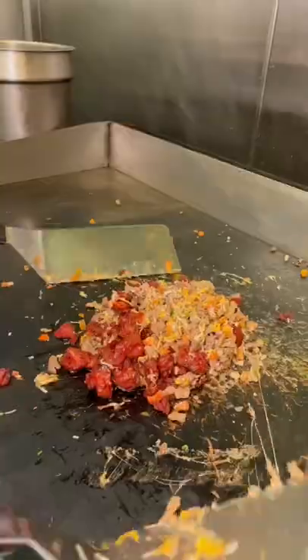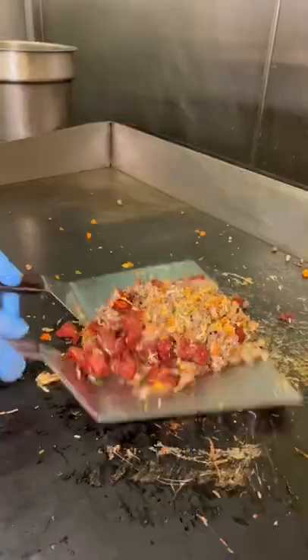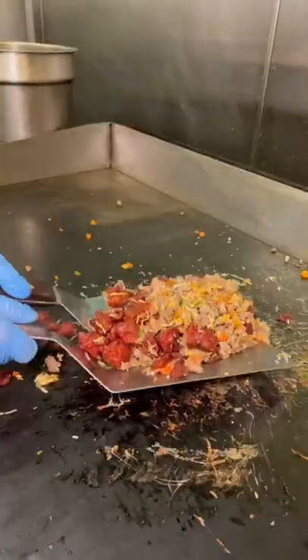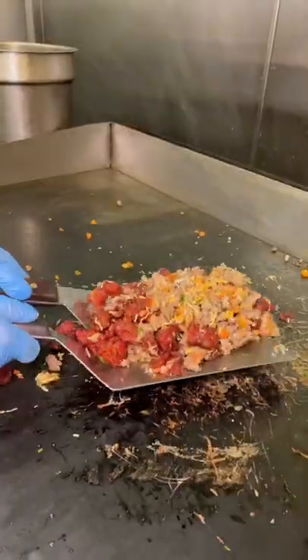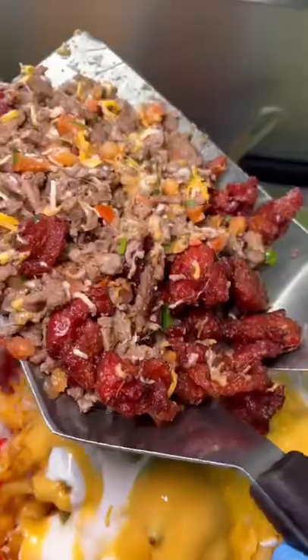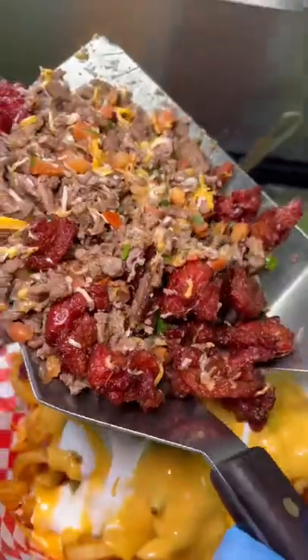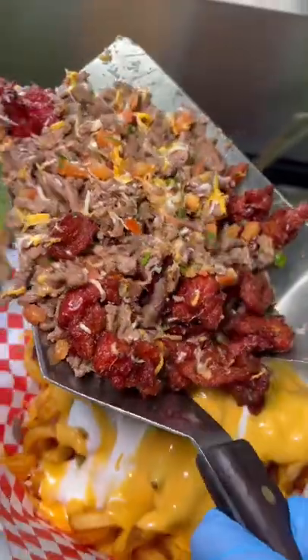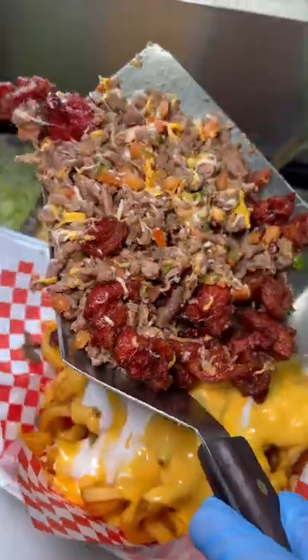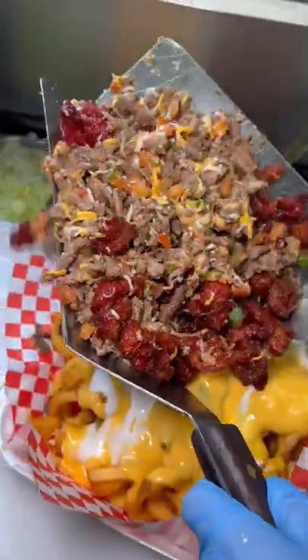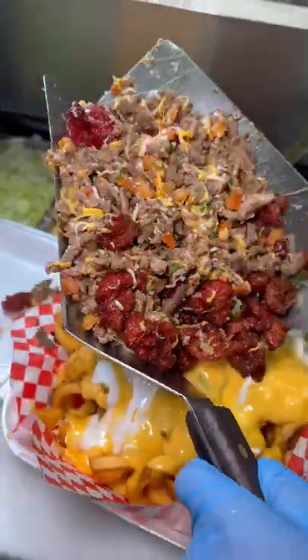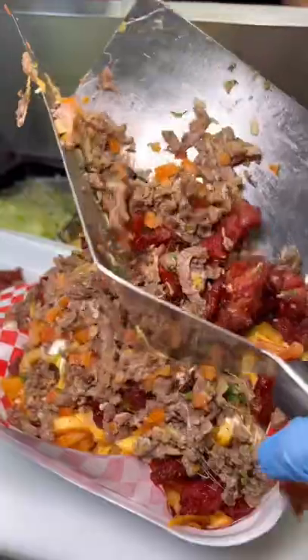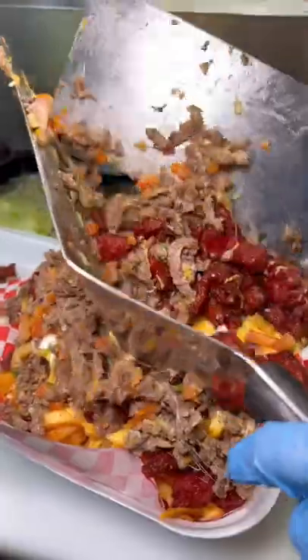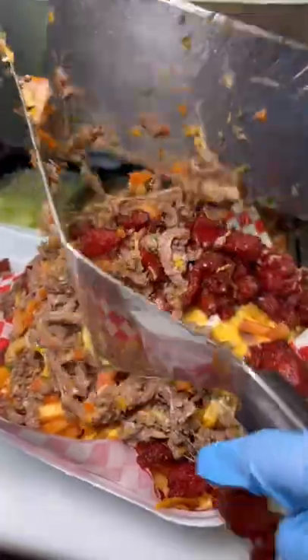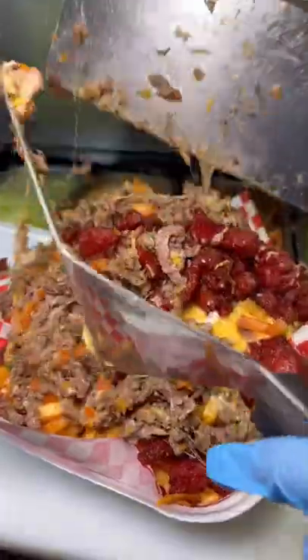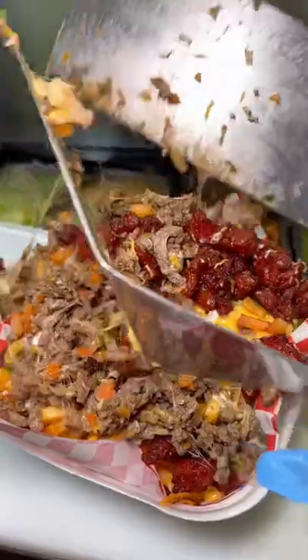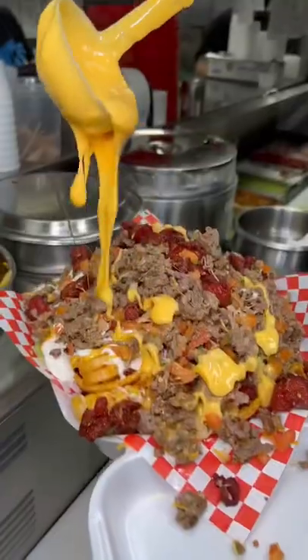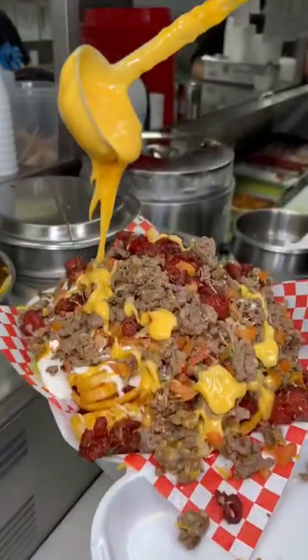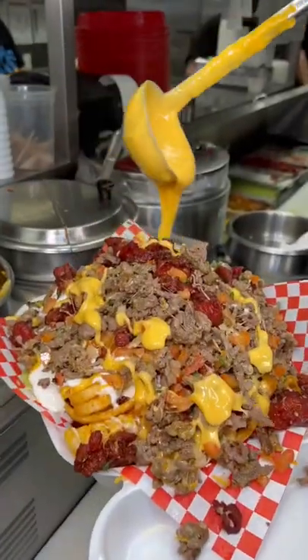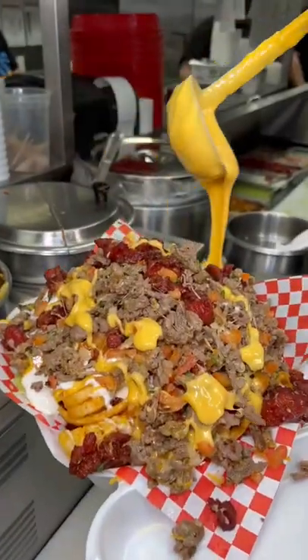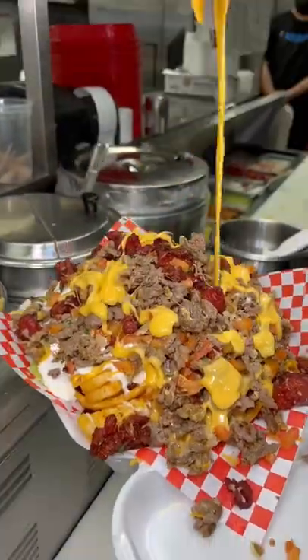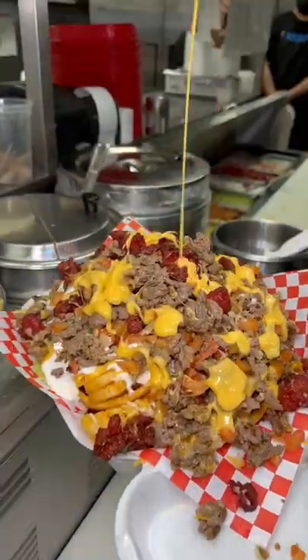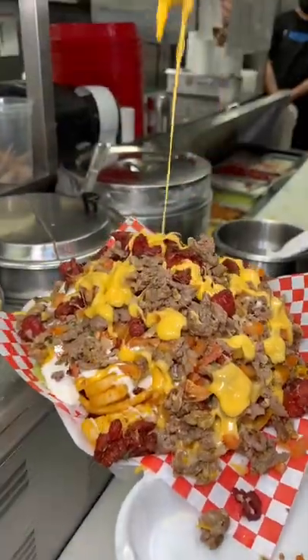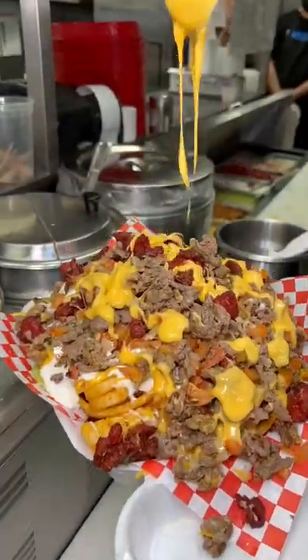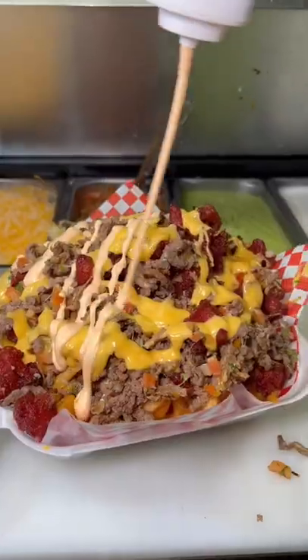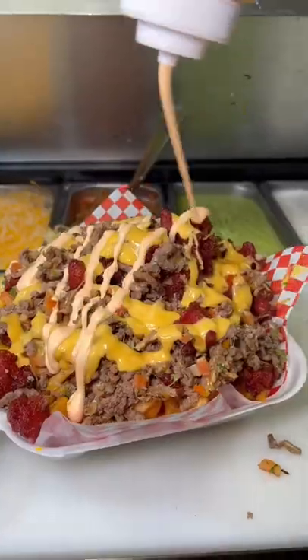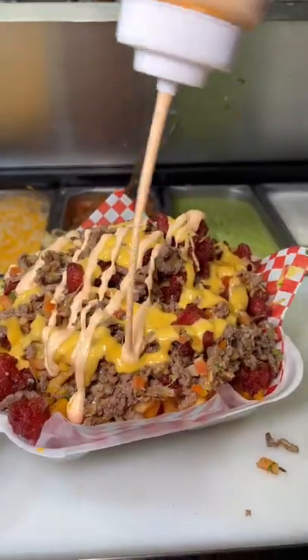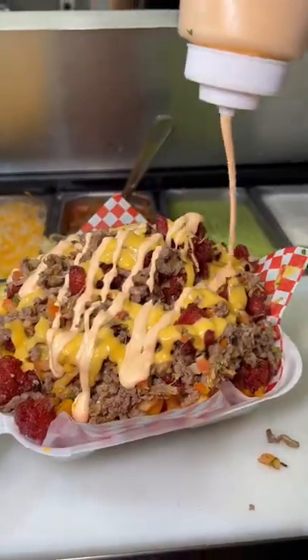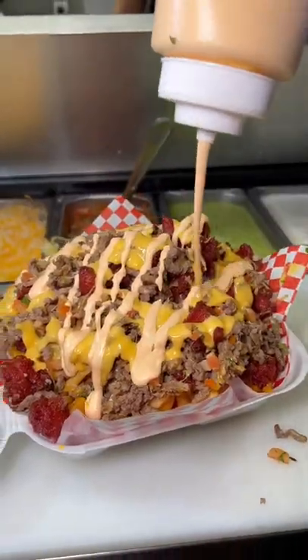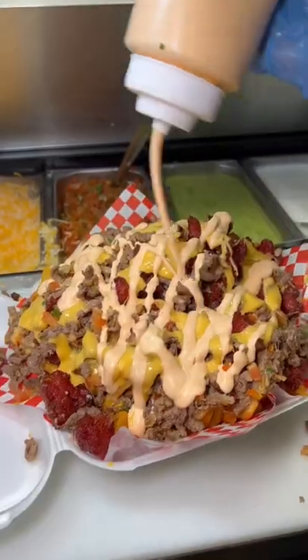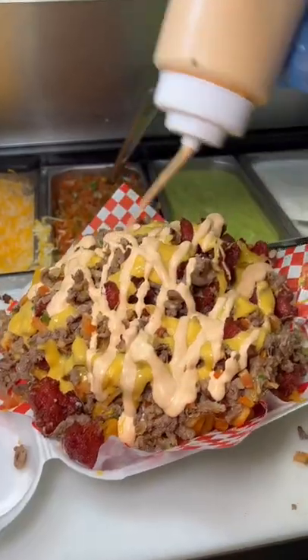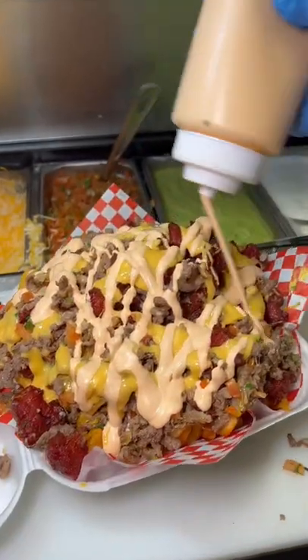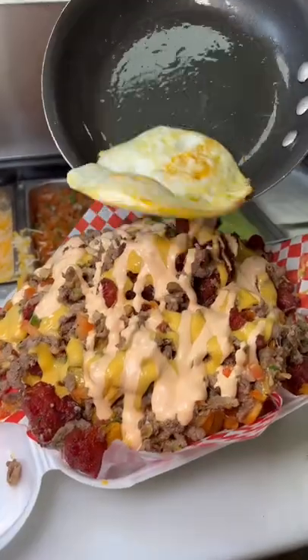And since this place lets you customize your order, I asked for curly fries, added nacho cheese, and a fried egg.